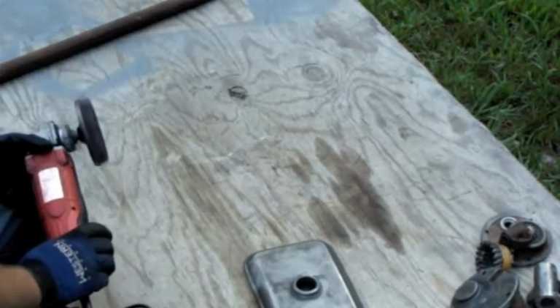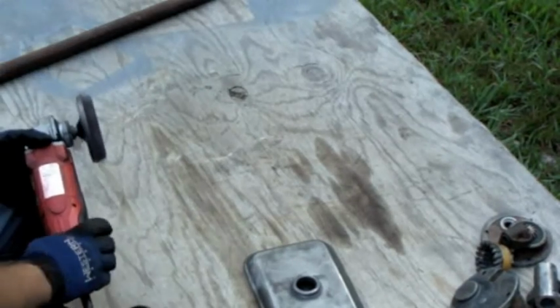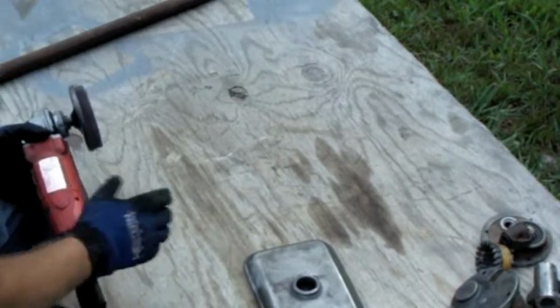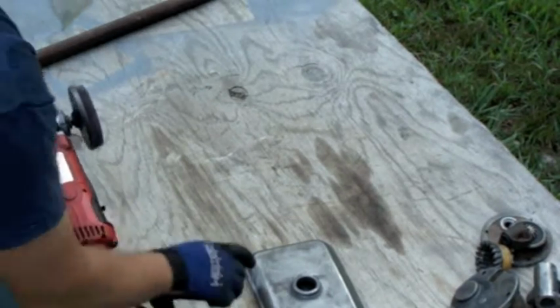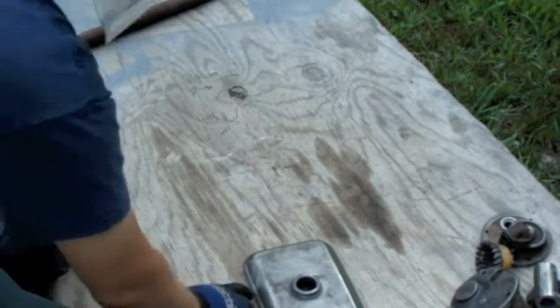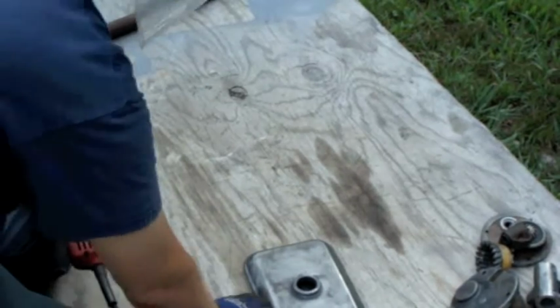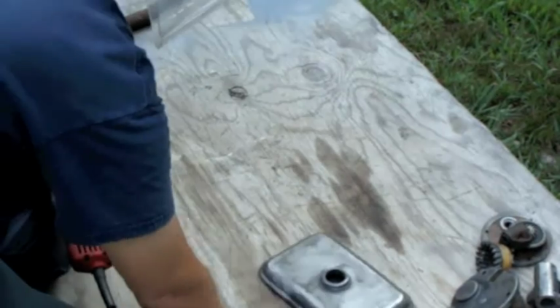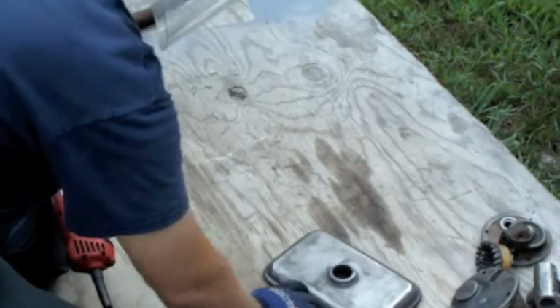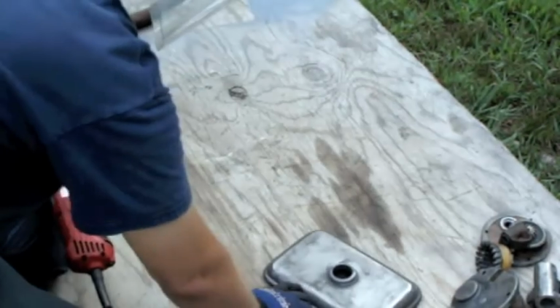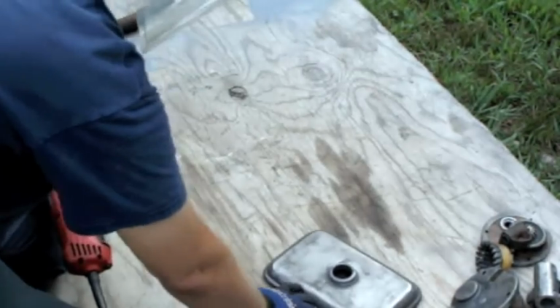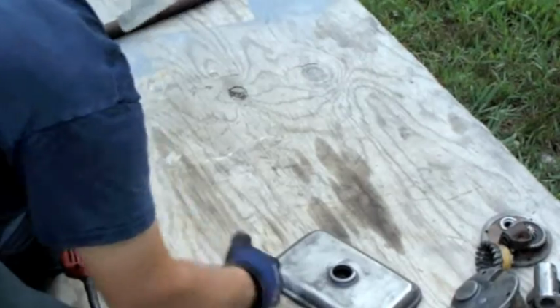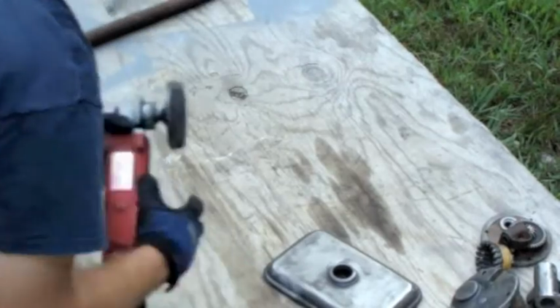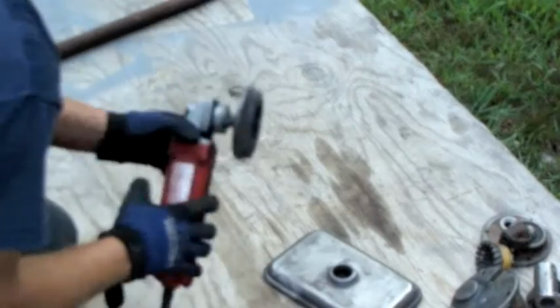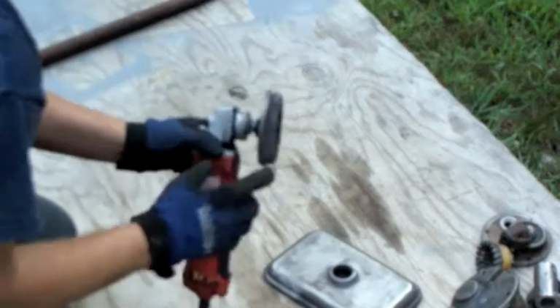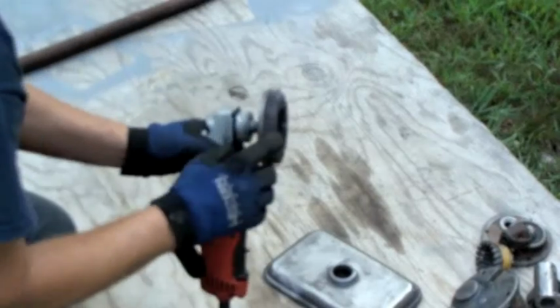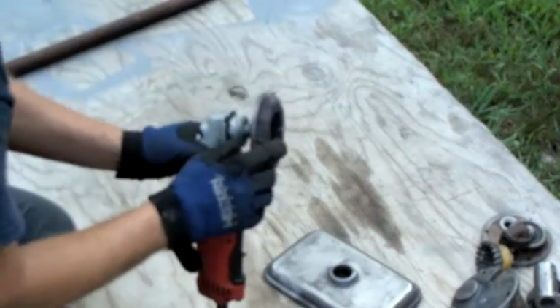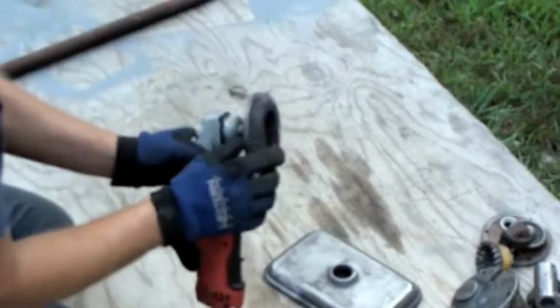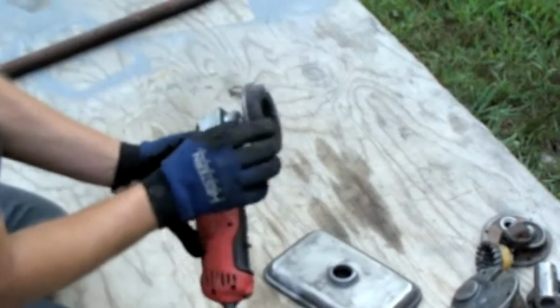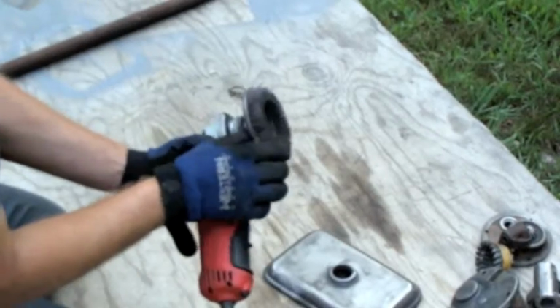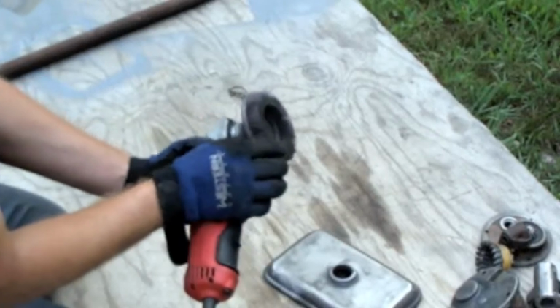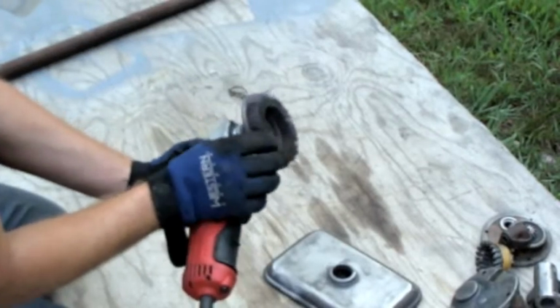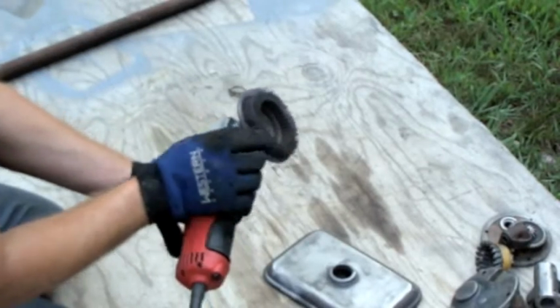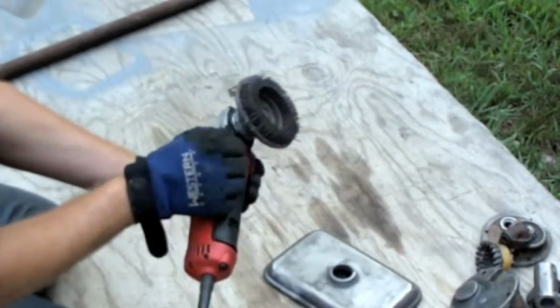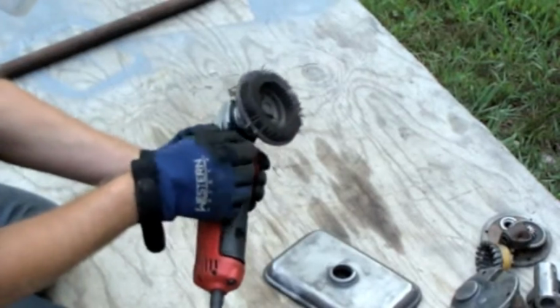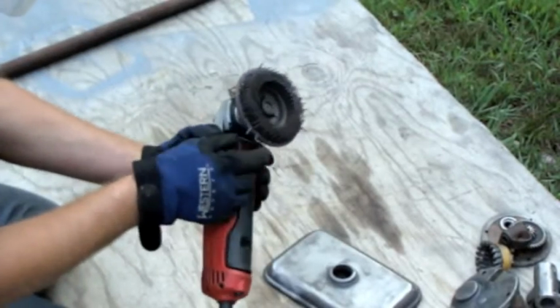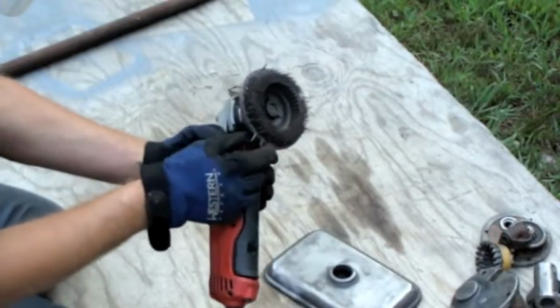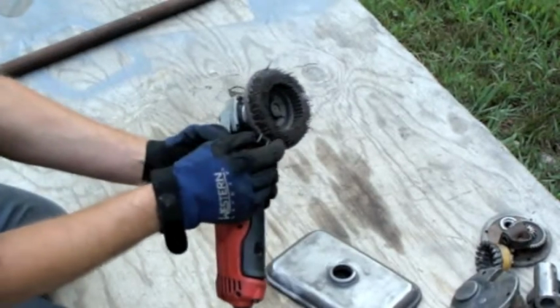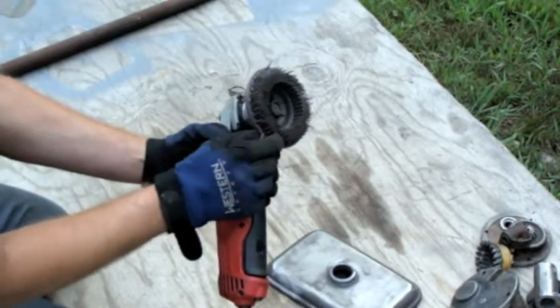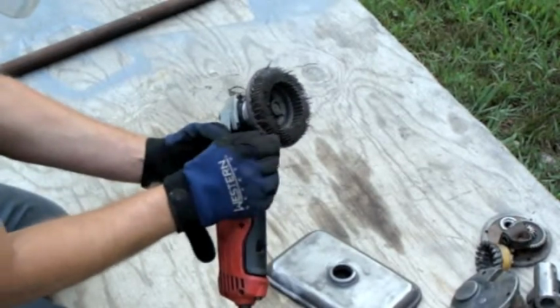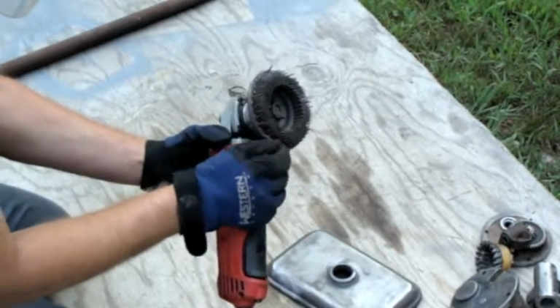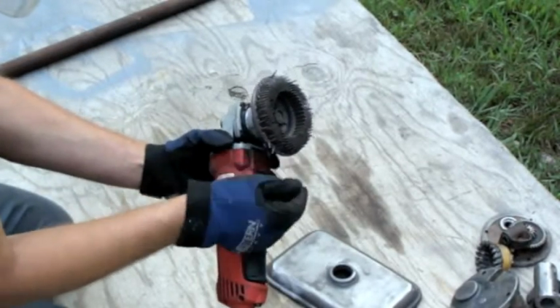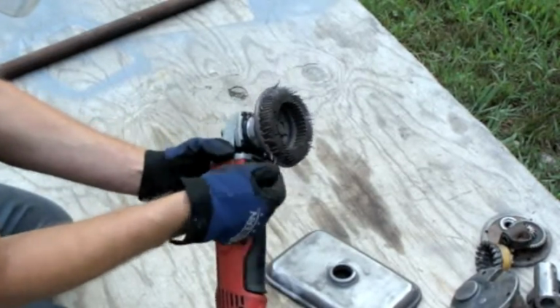The problem is, as soon as I get to the edge here — I just felt it. See, some of these broke off.